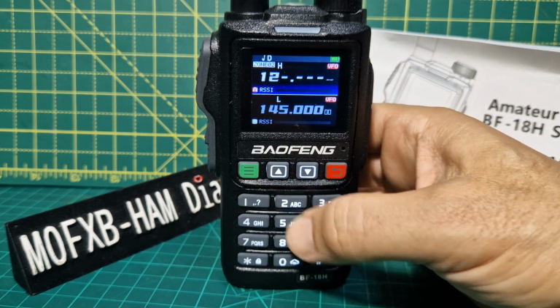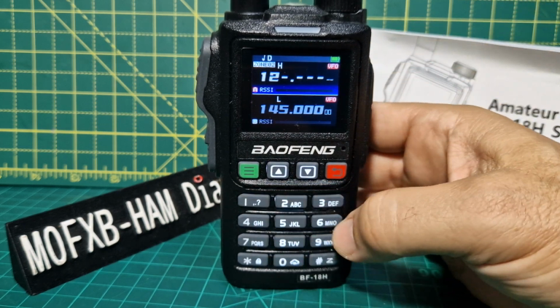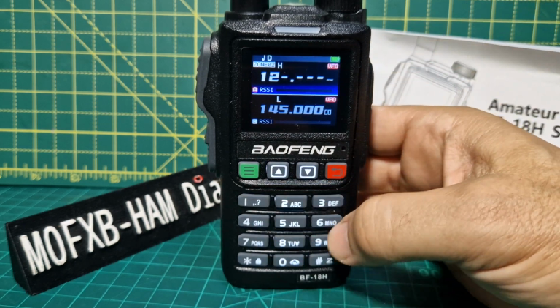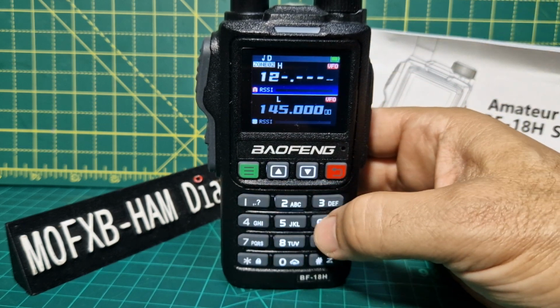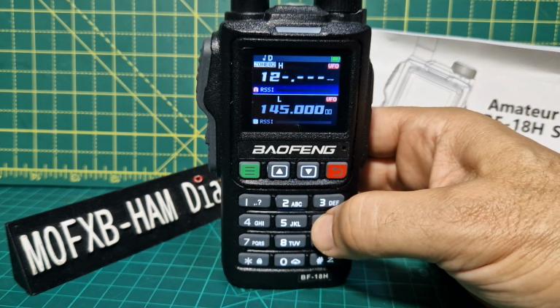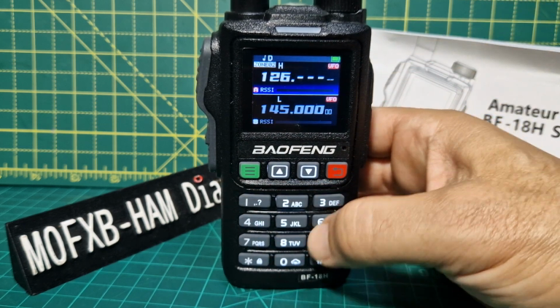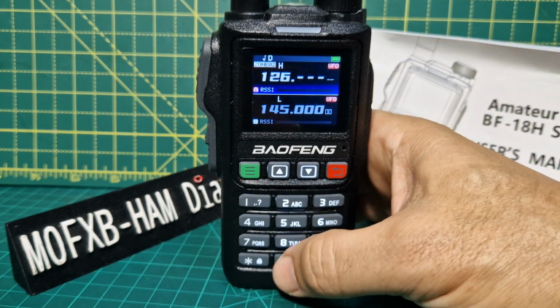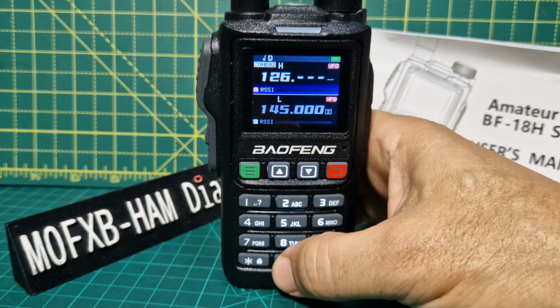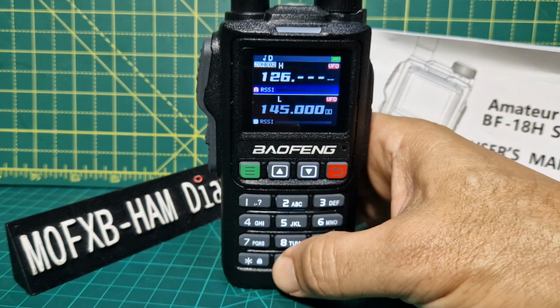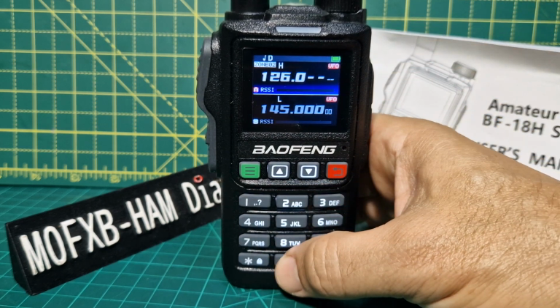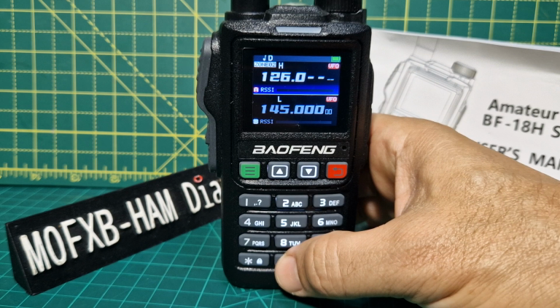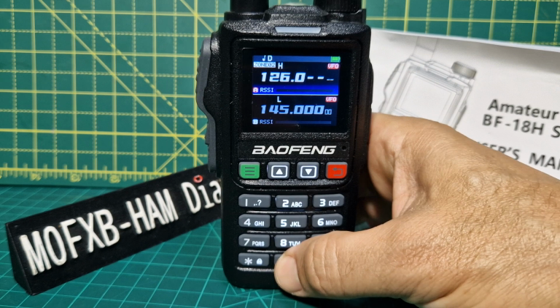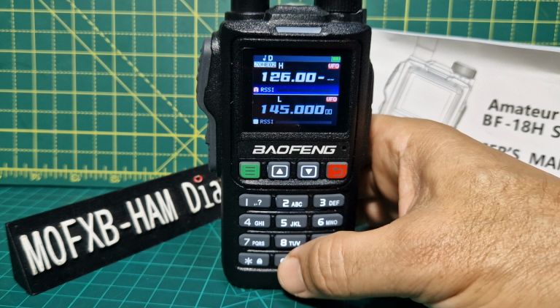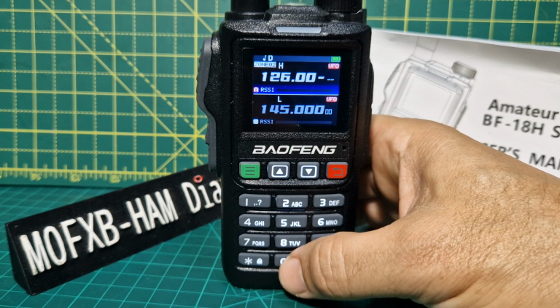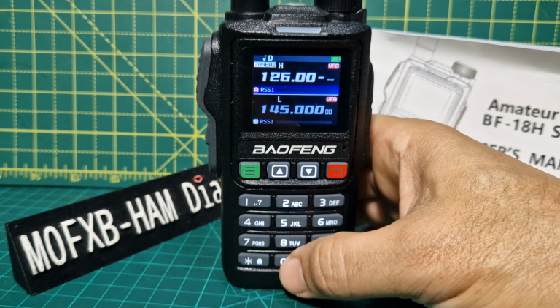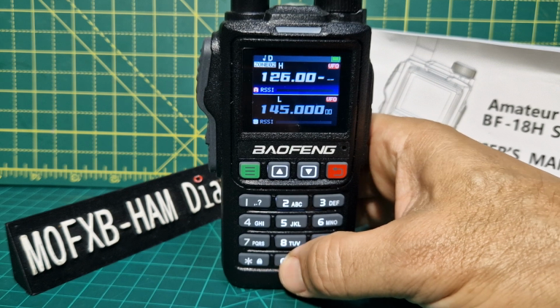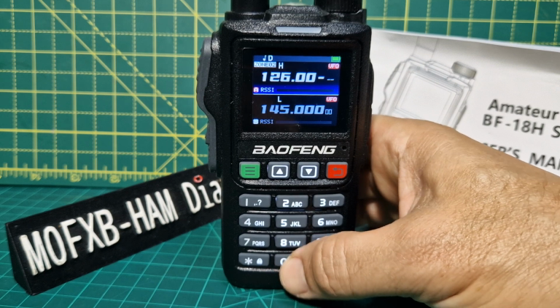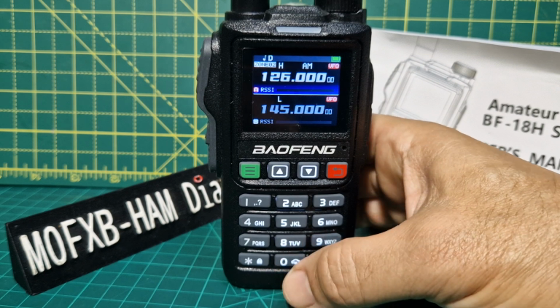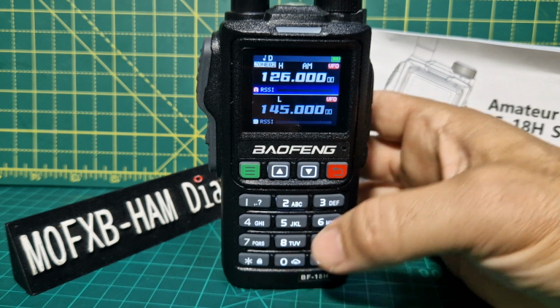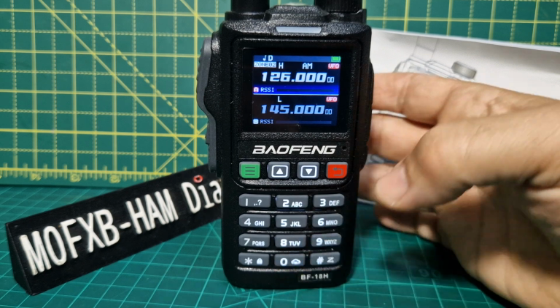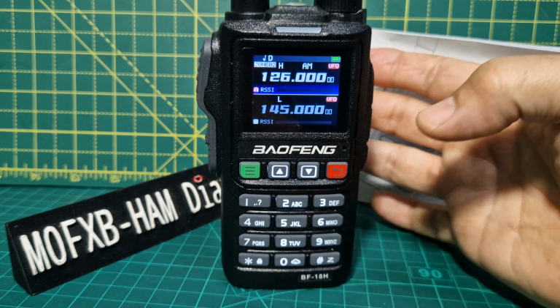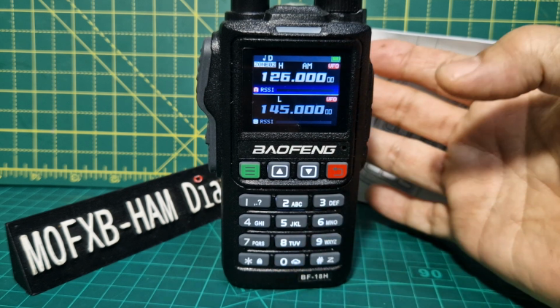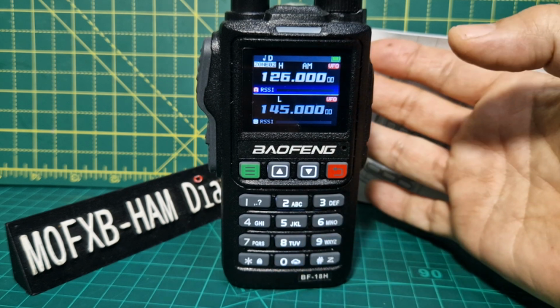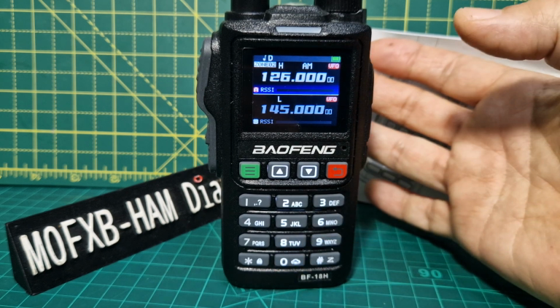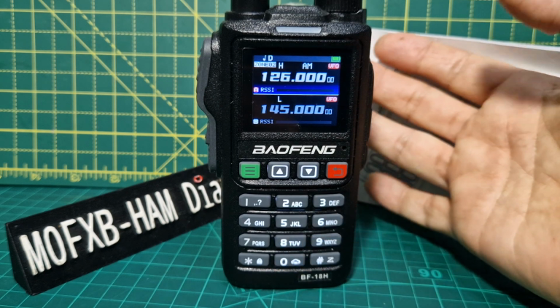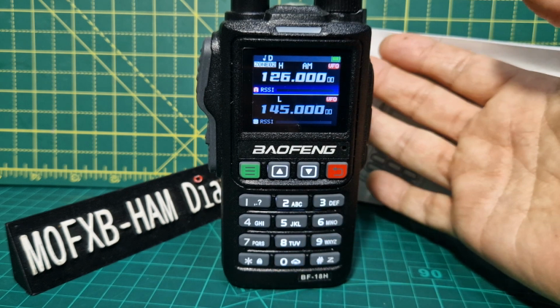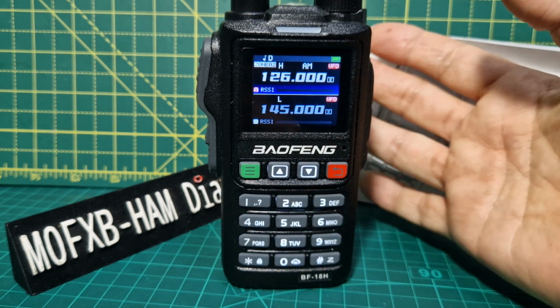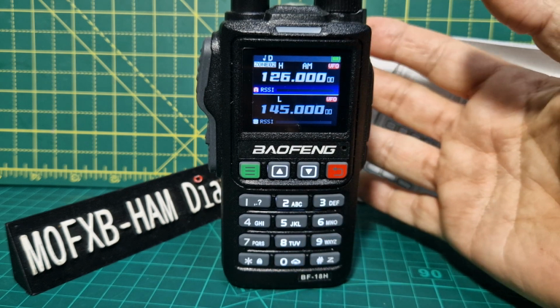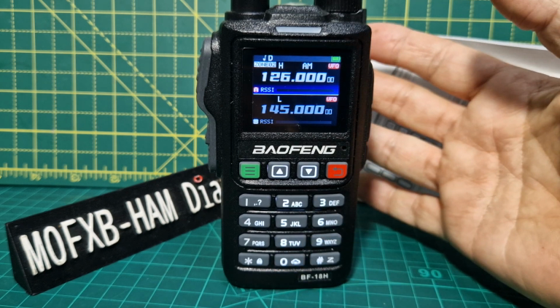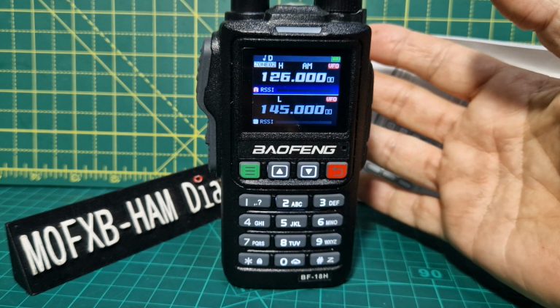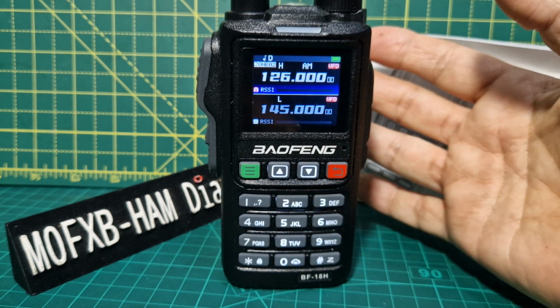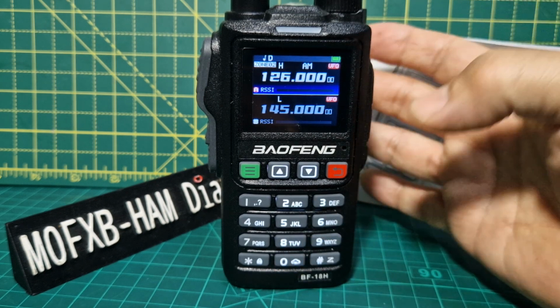126 — there's AM airband and it works fine.